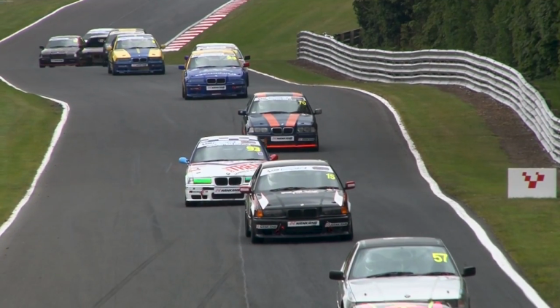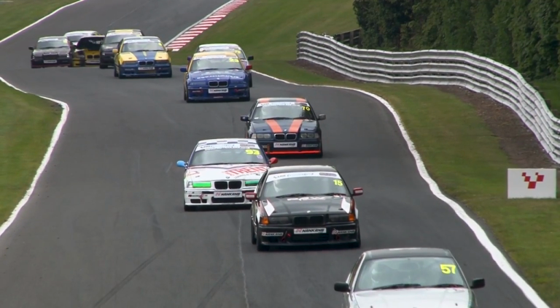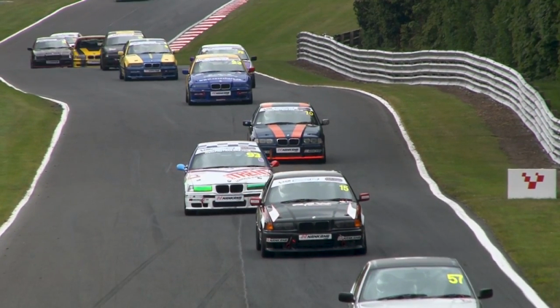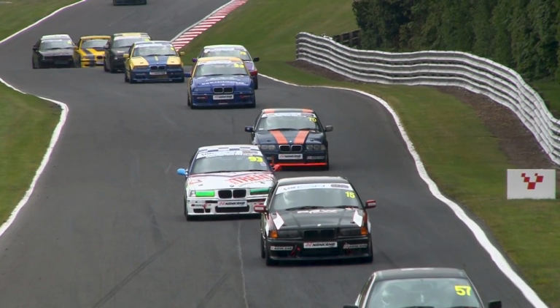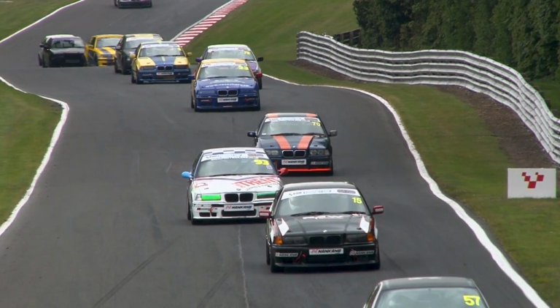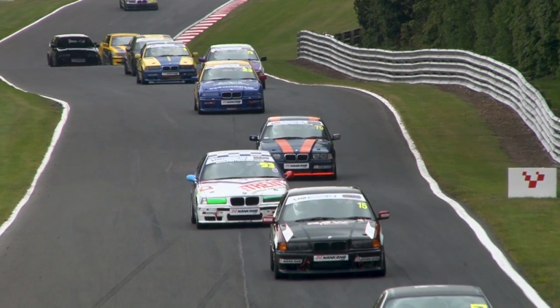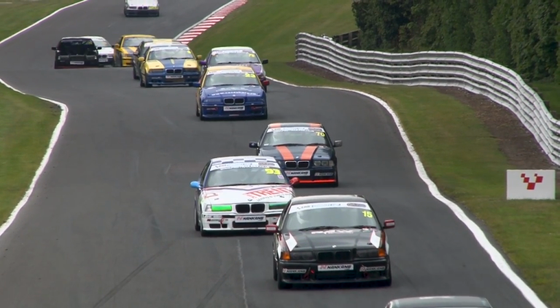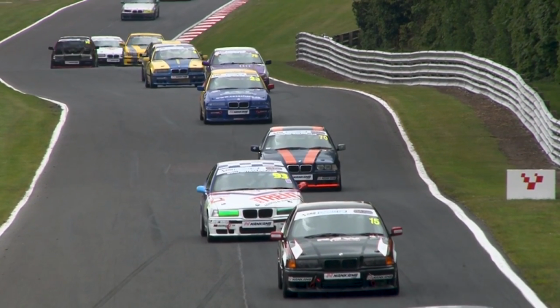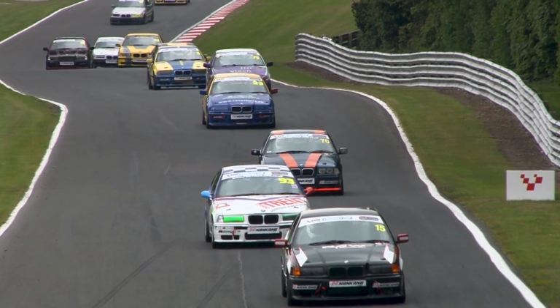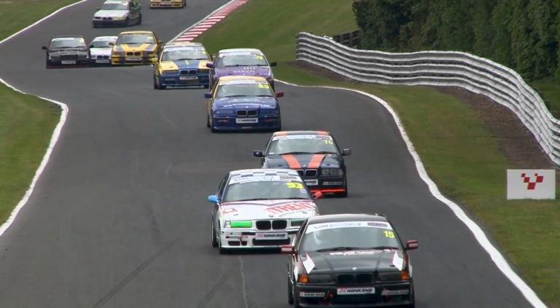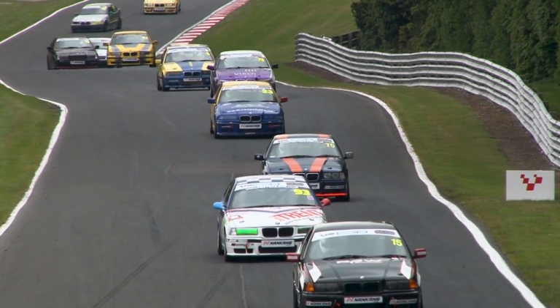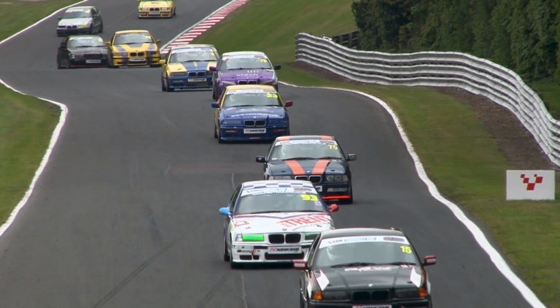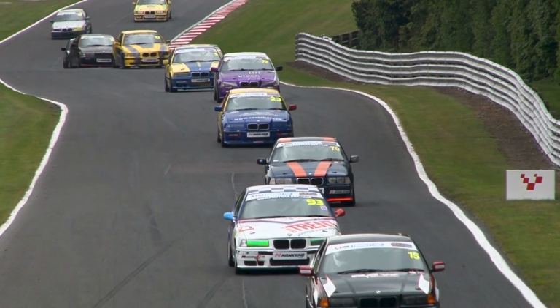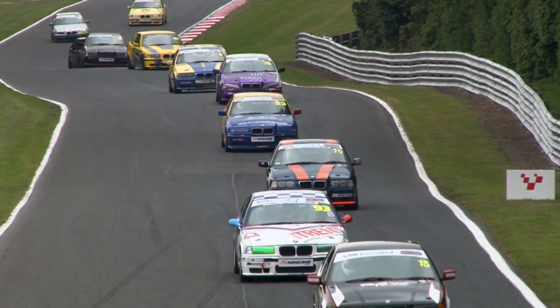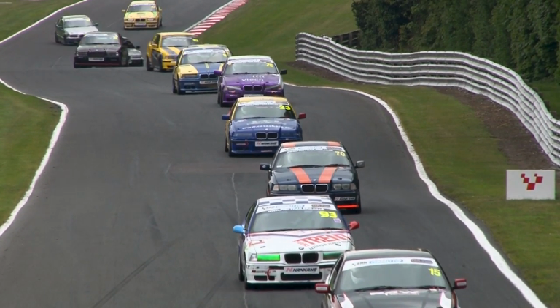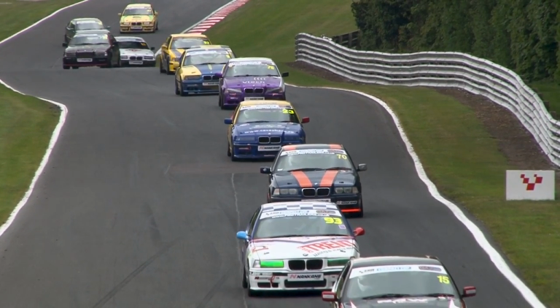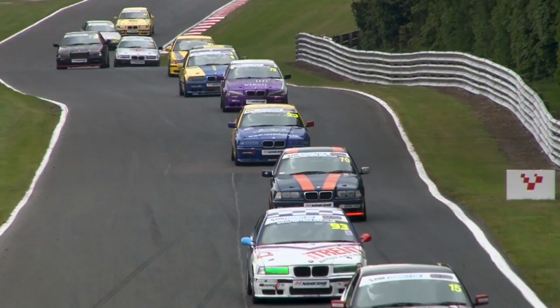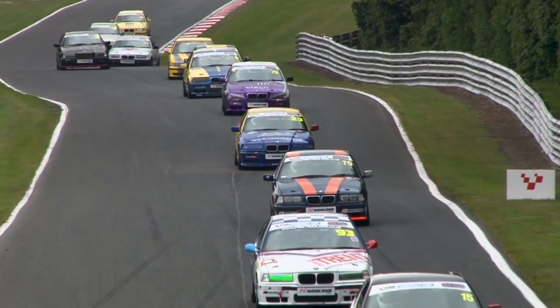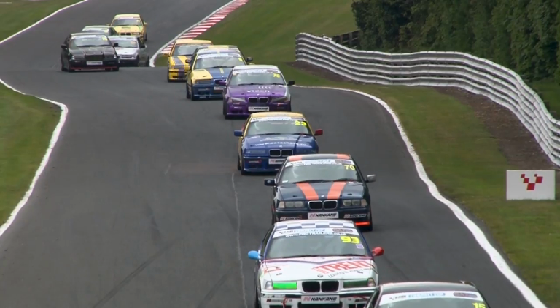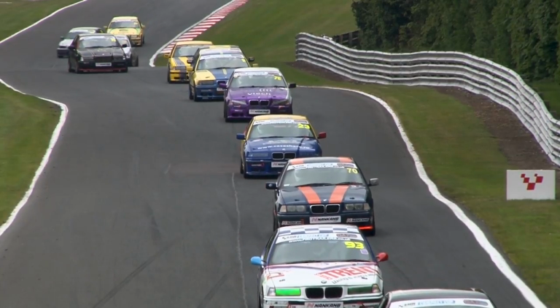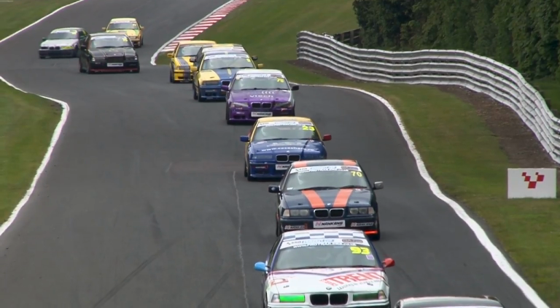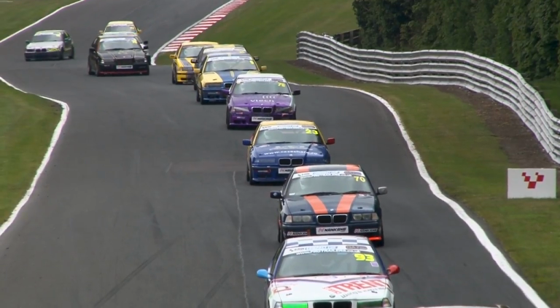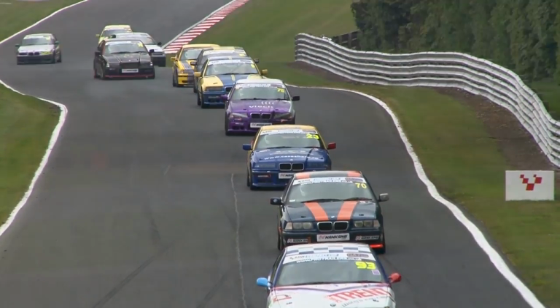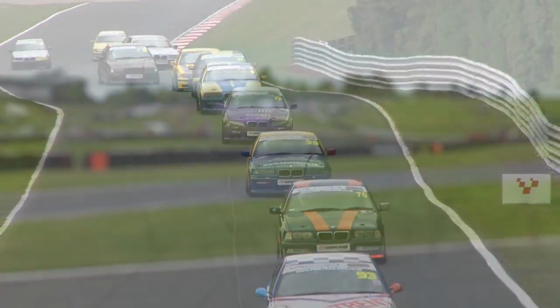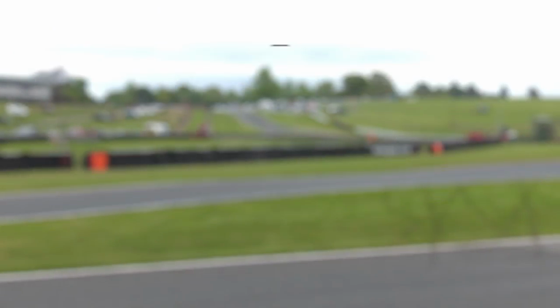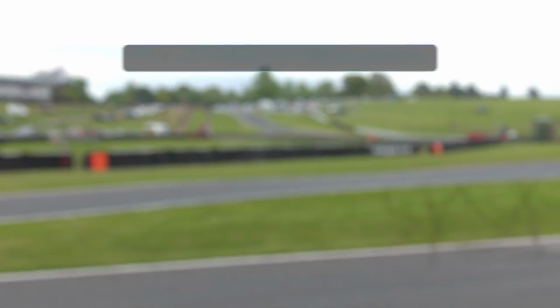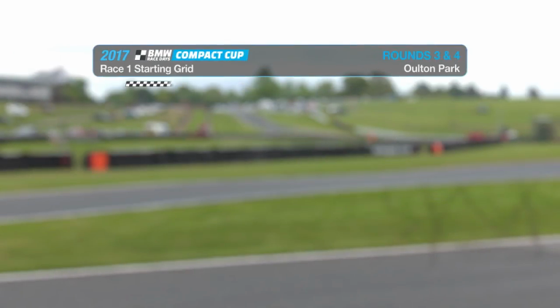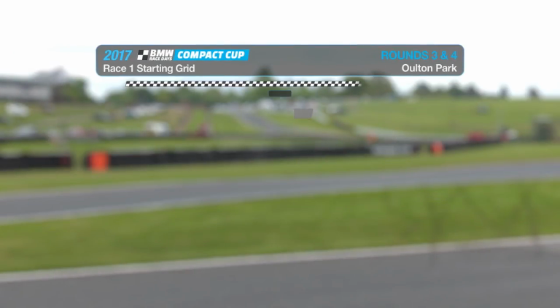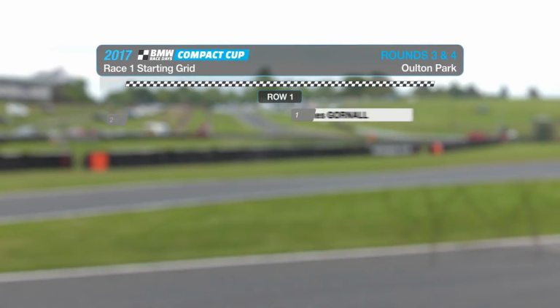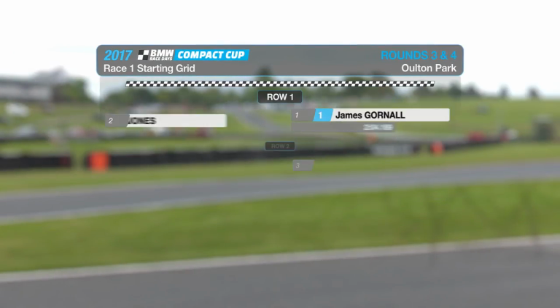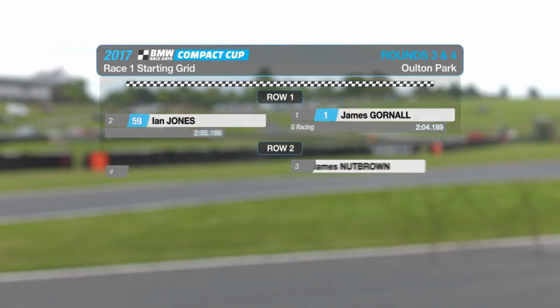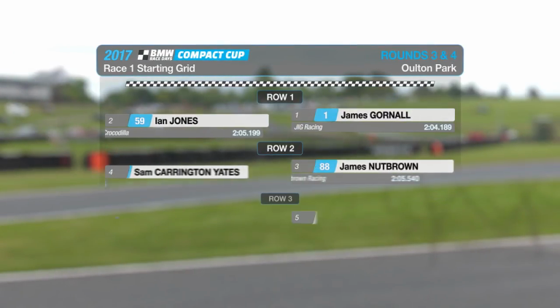Well, let's see whether Jack can get that top ten, and also keep an eye on all of our novices as the cars start forming up now for race one. Here's how they line up.